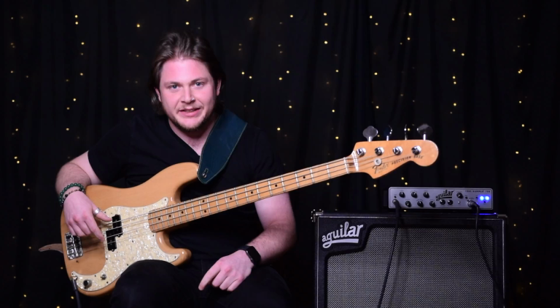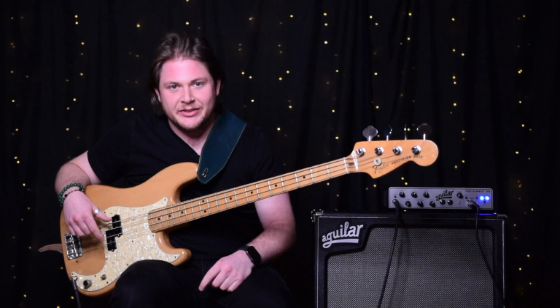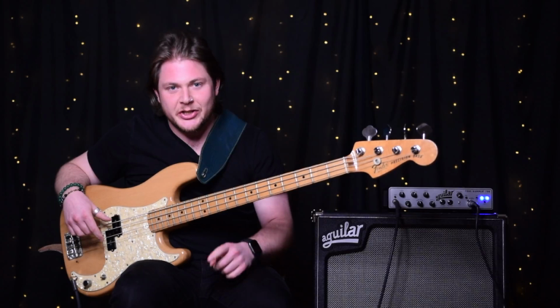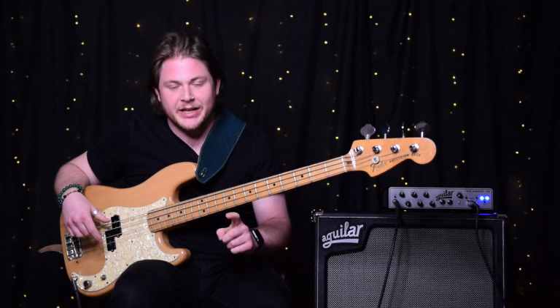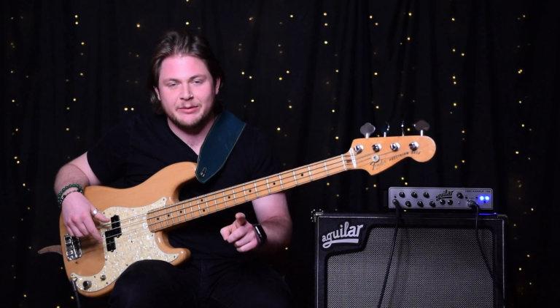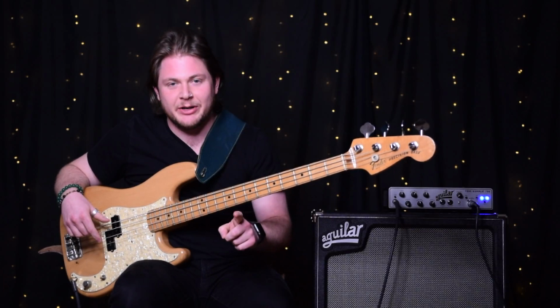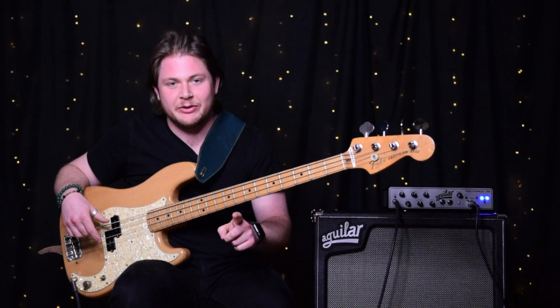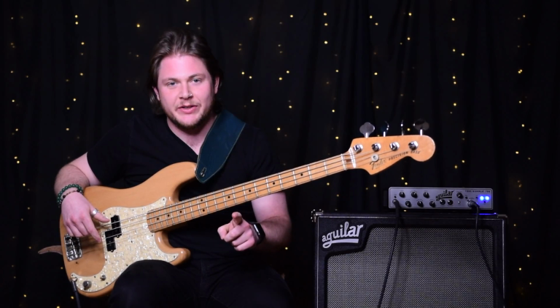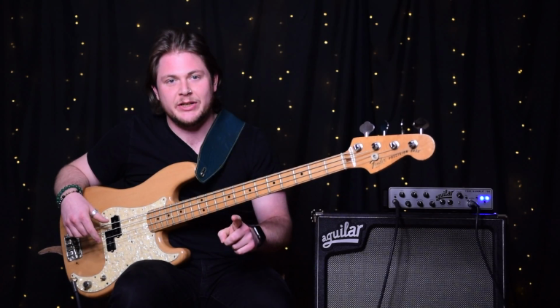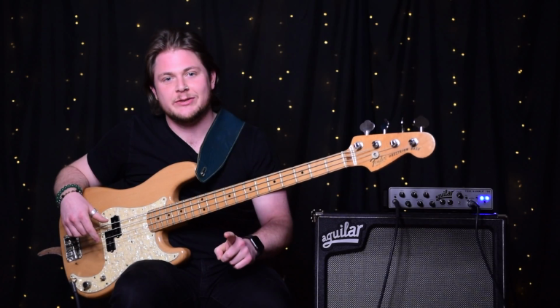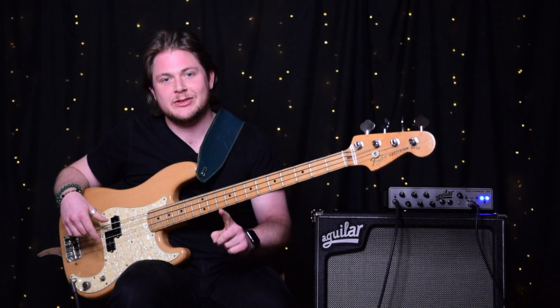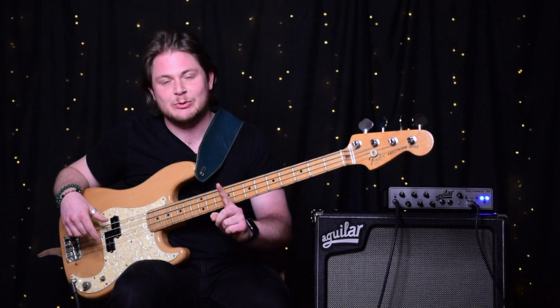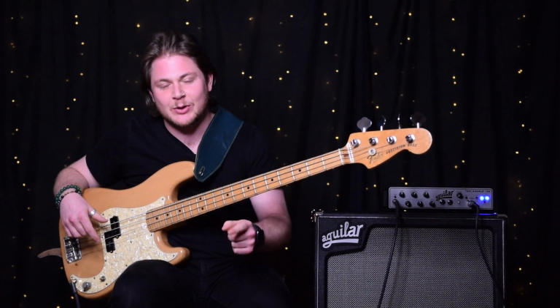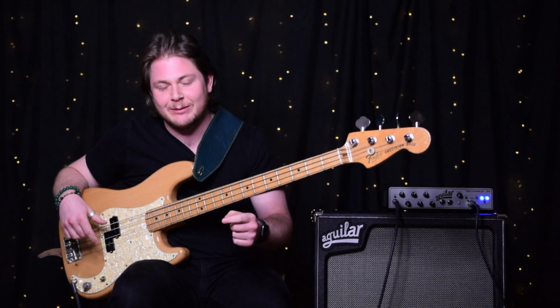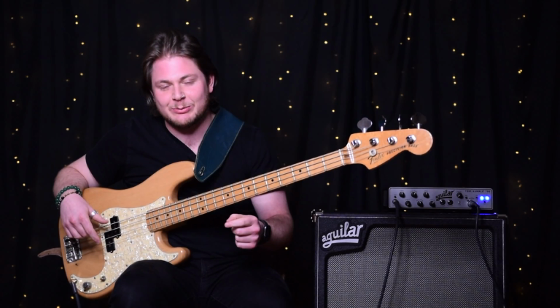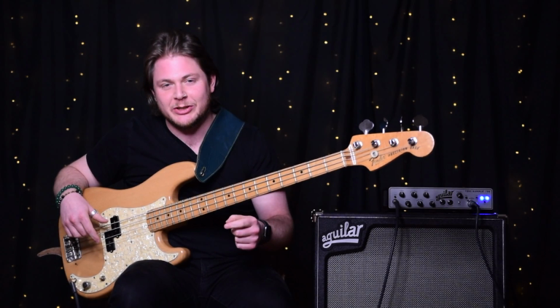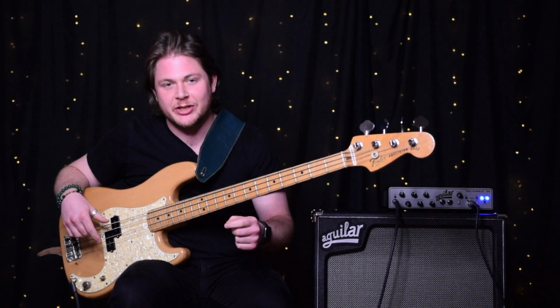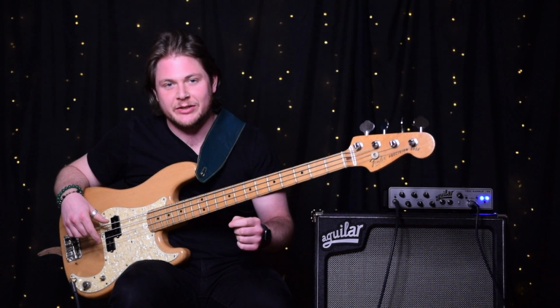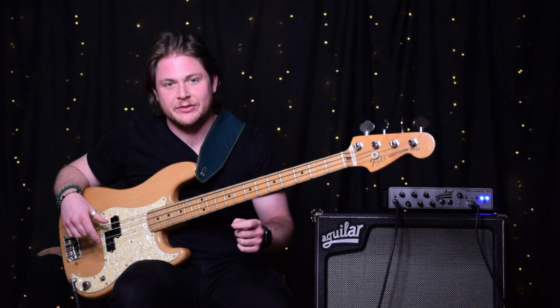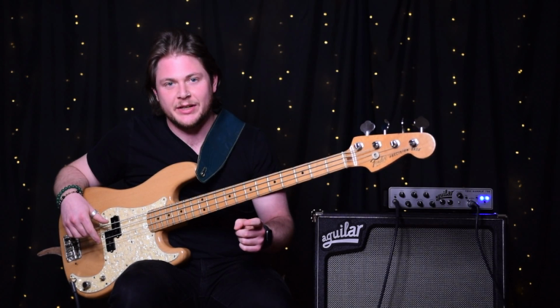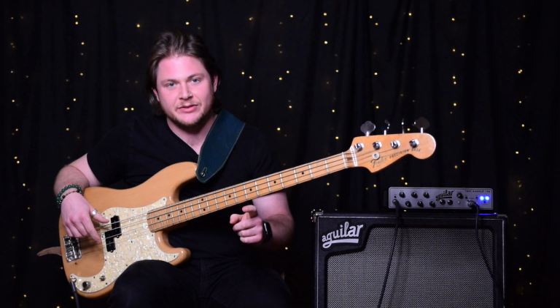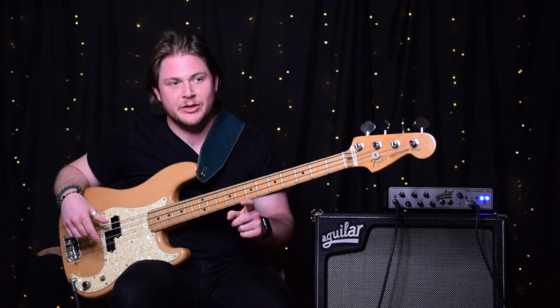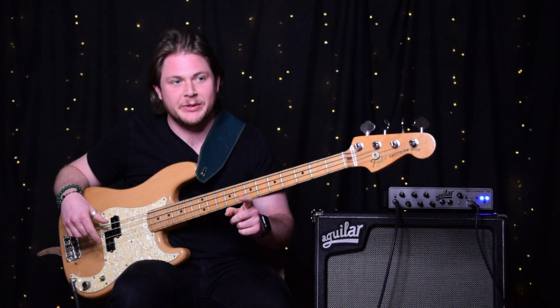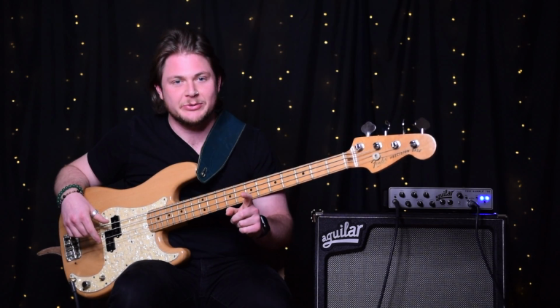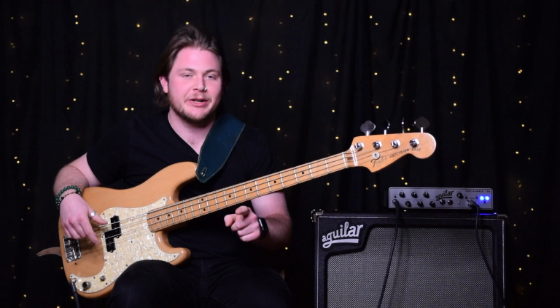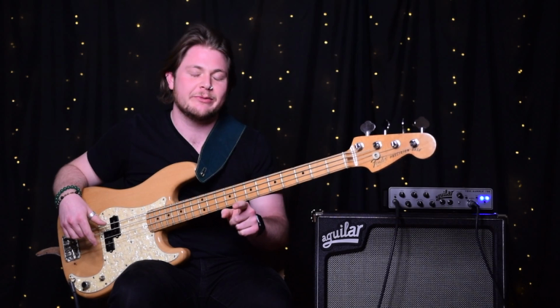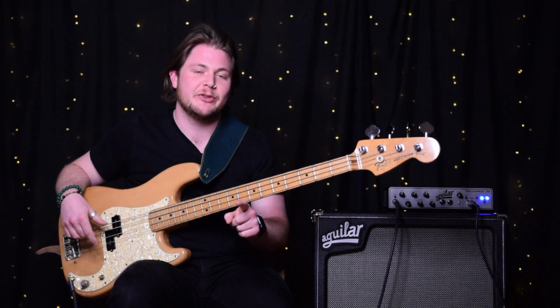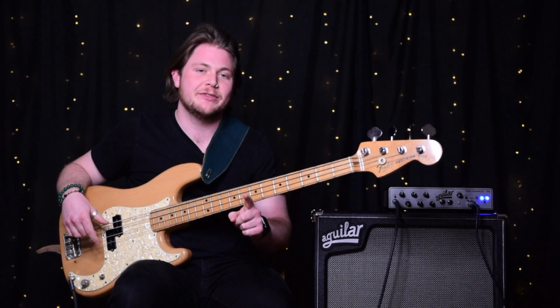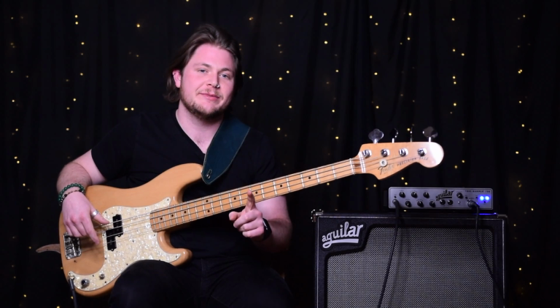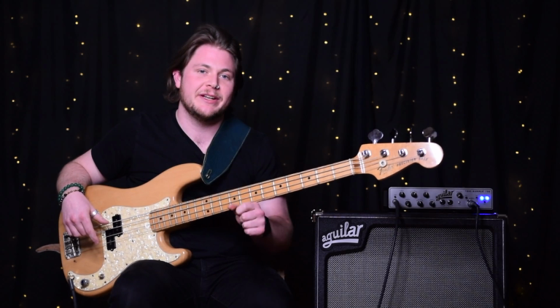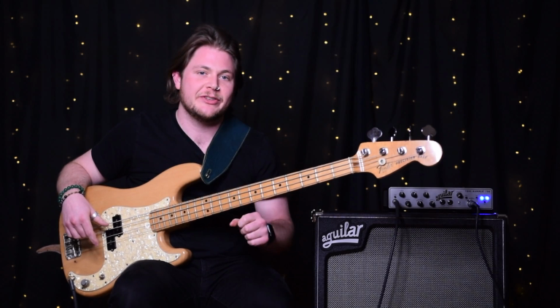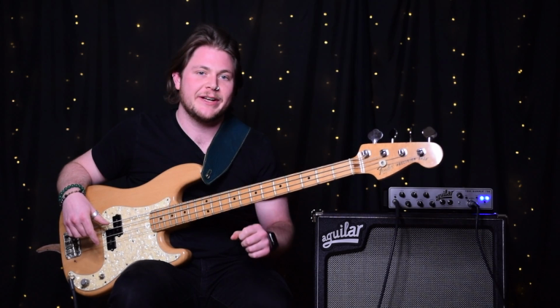Check out my other videos, subscribe to my channel, and as always, rock and roll and never die.